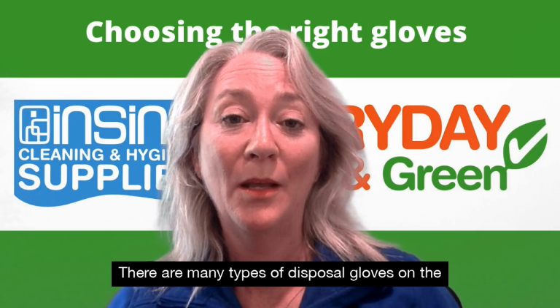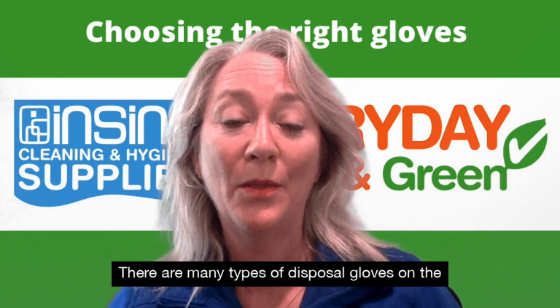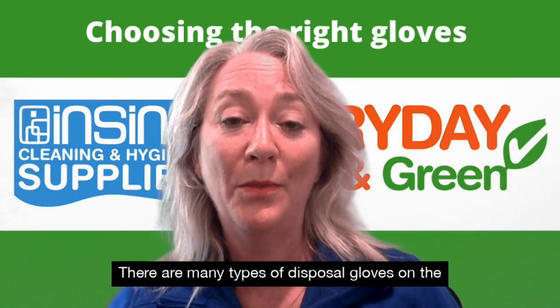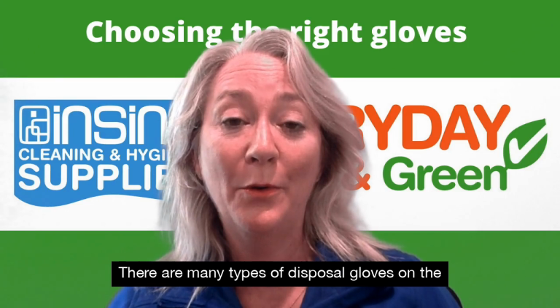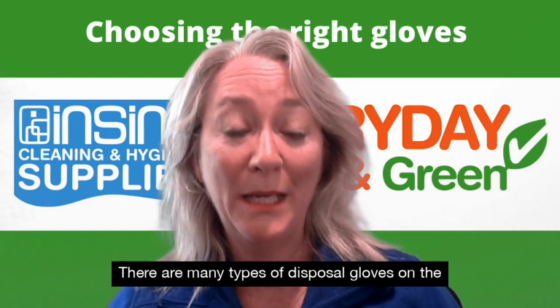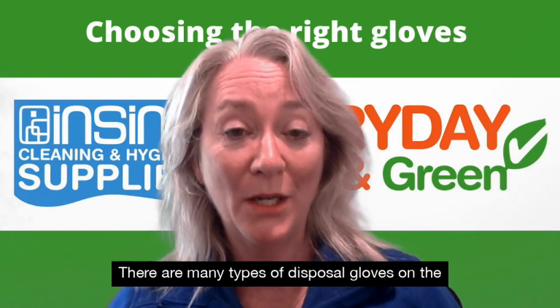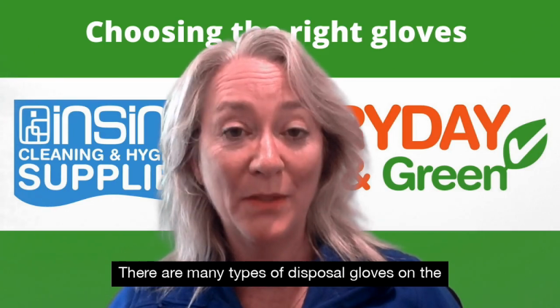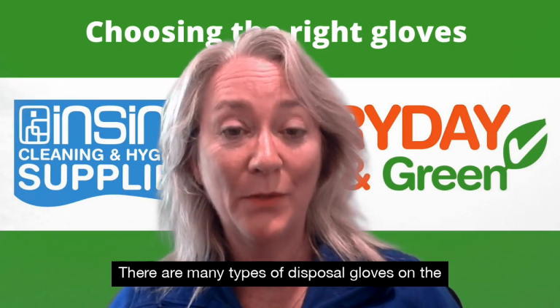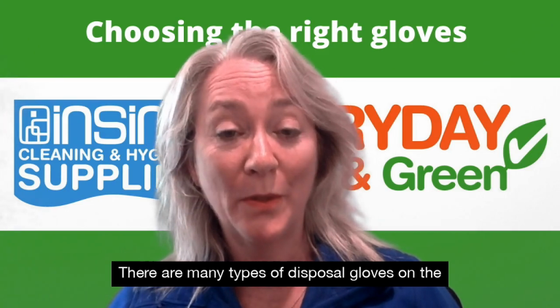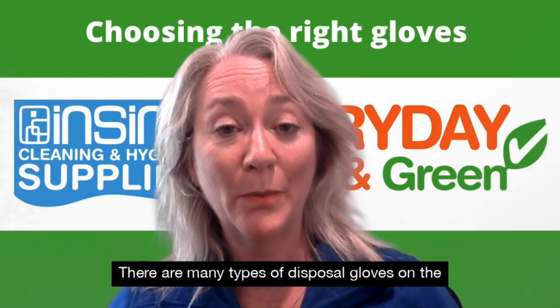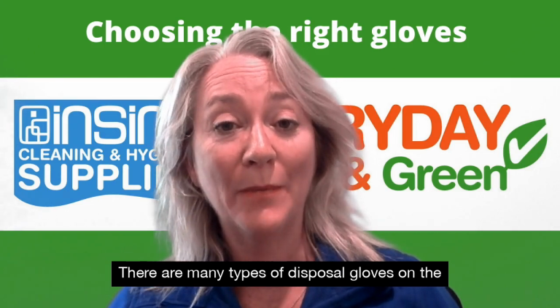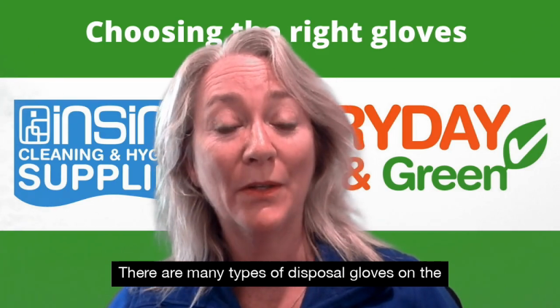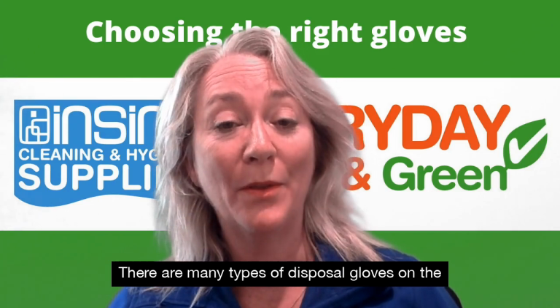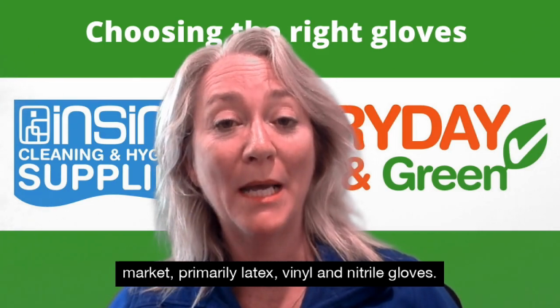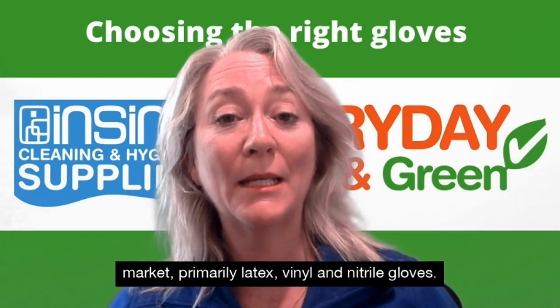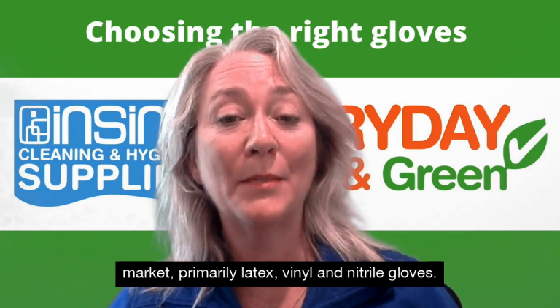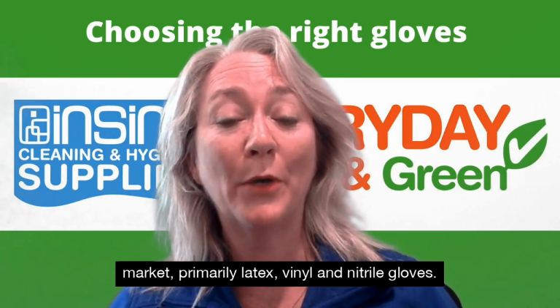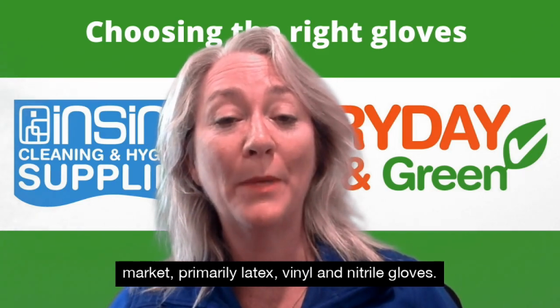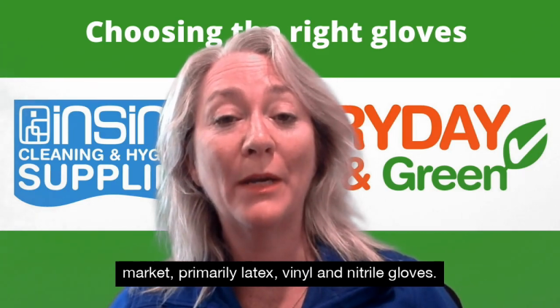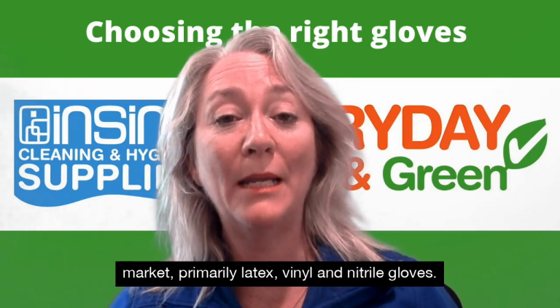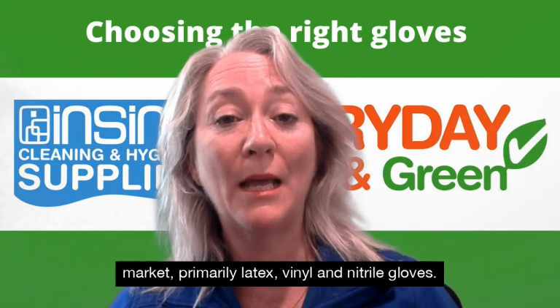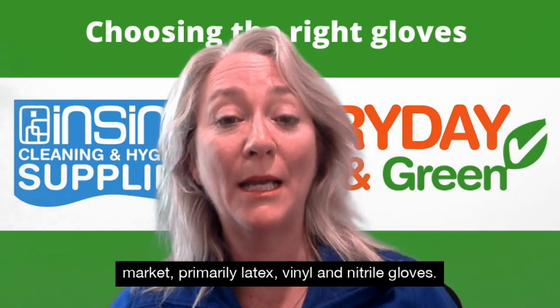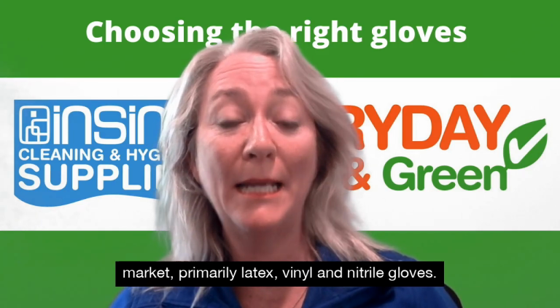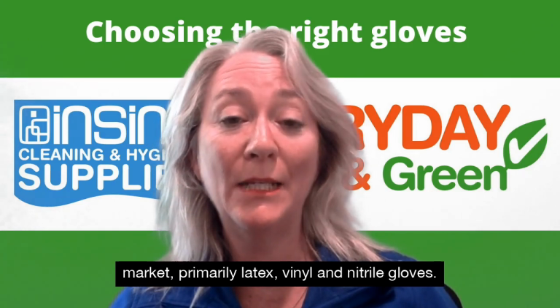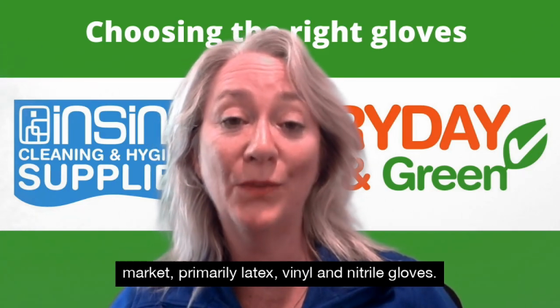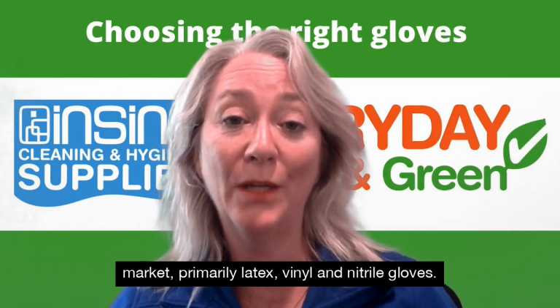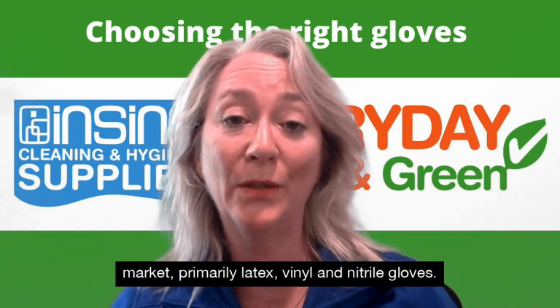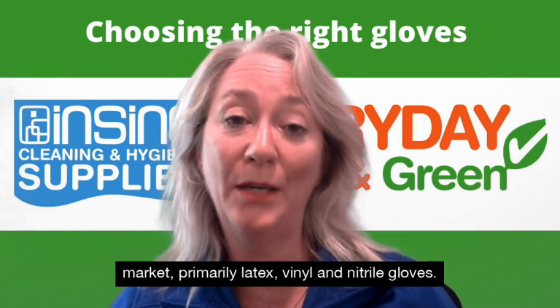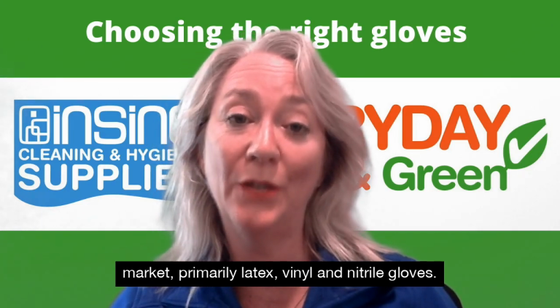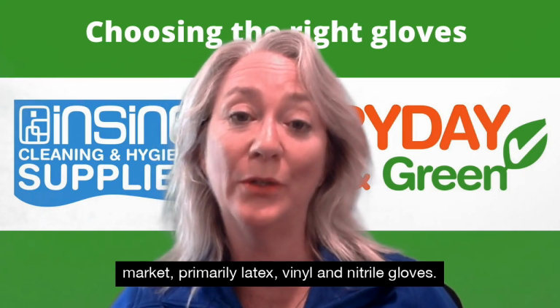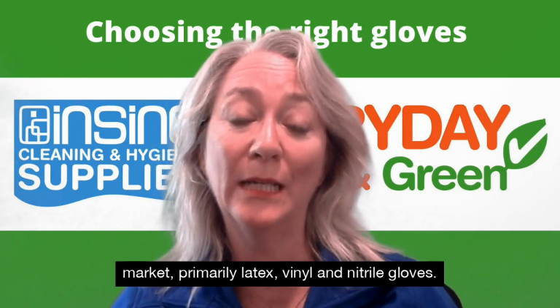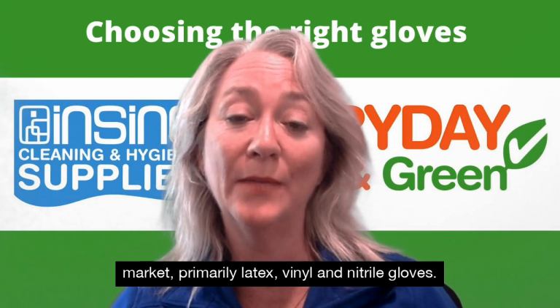There are many types of disposable gloves on the market, primarily latex, vinyl and nitrile gloves.